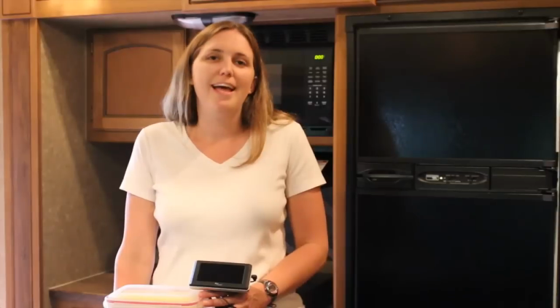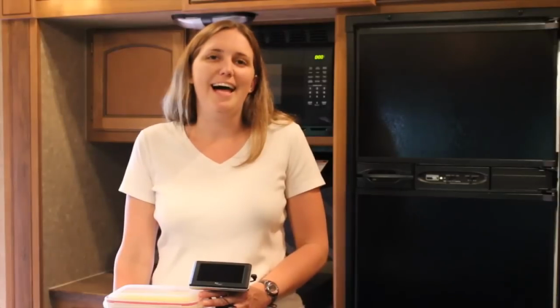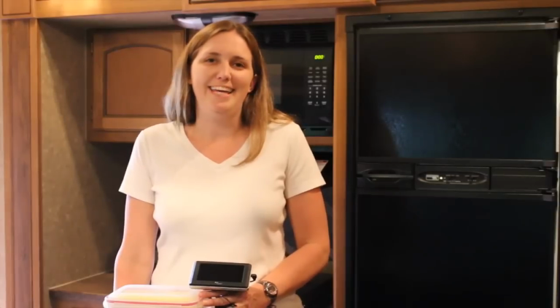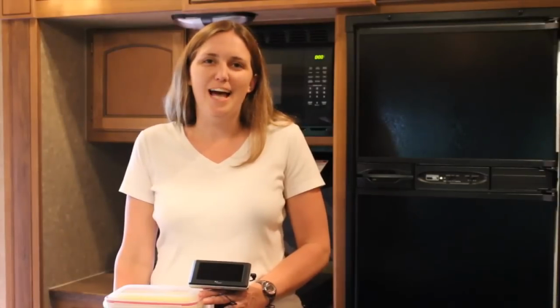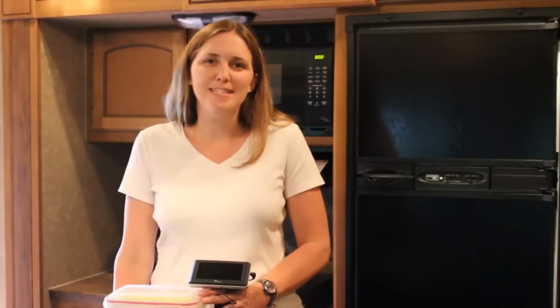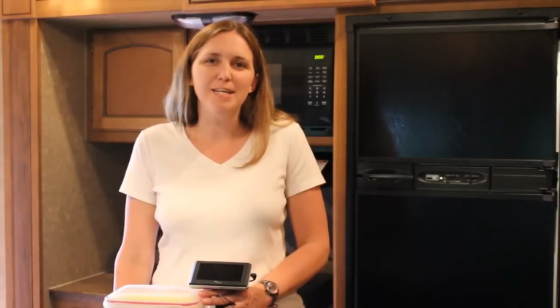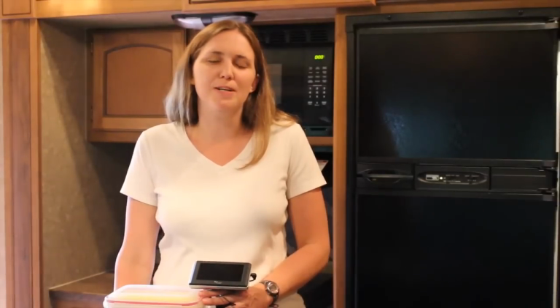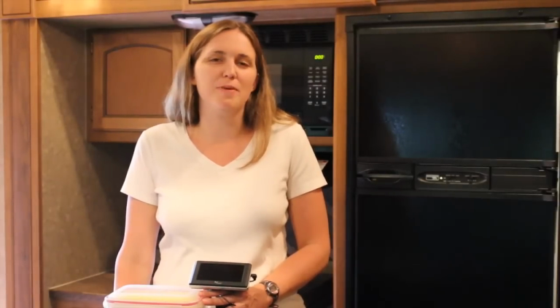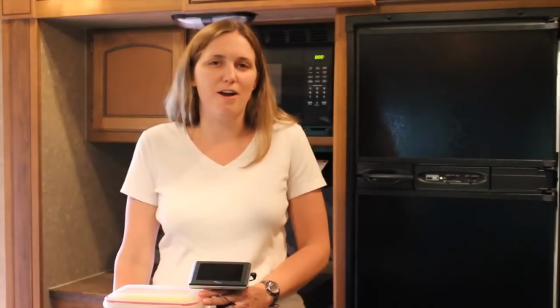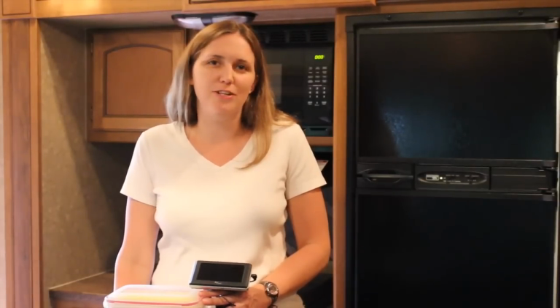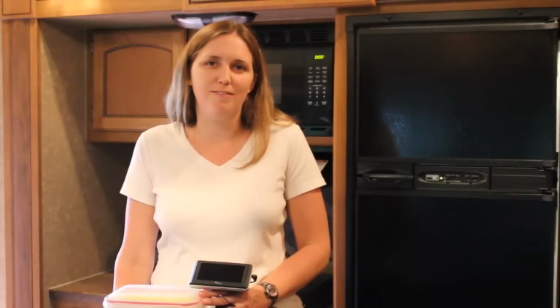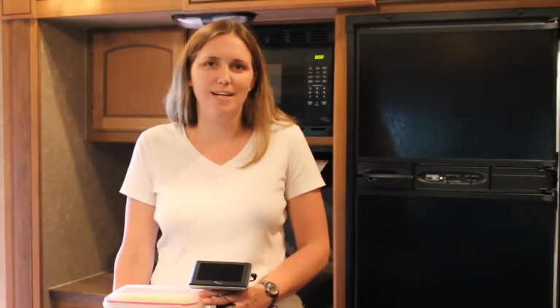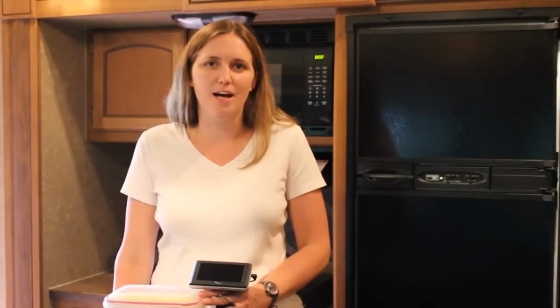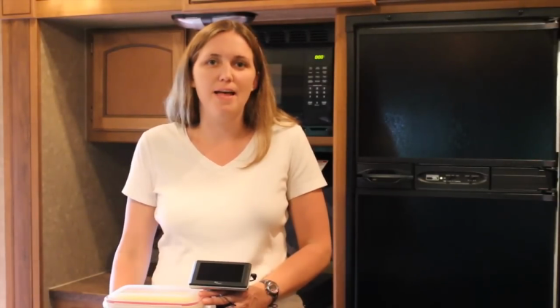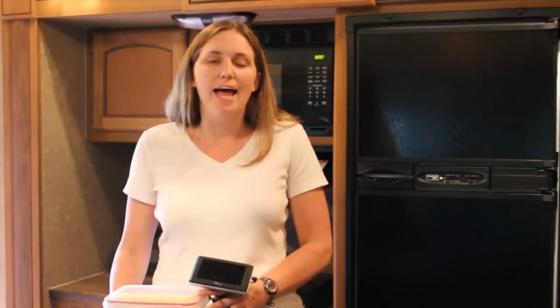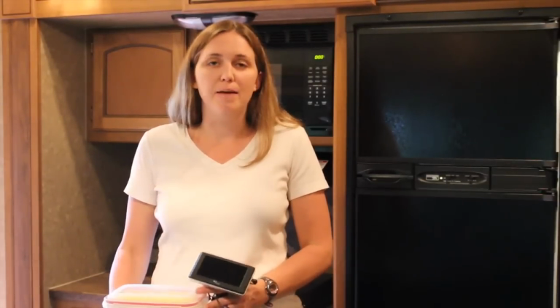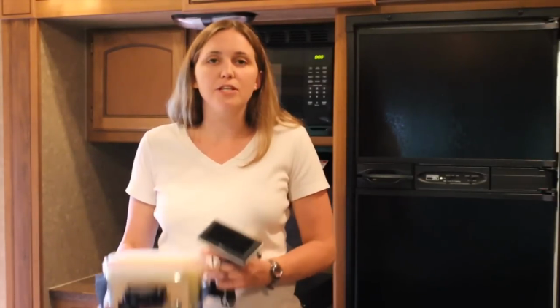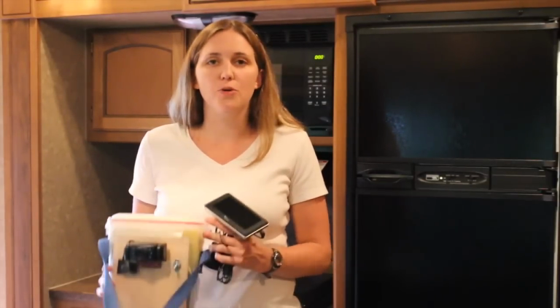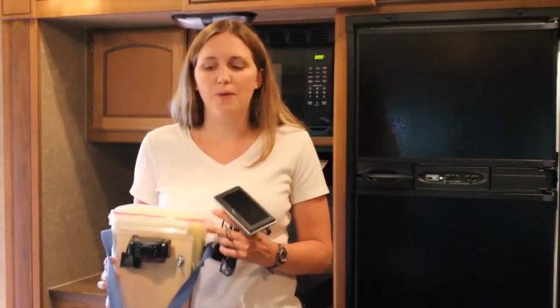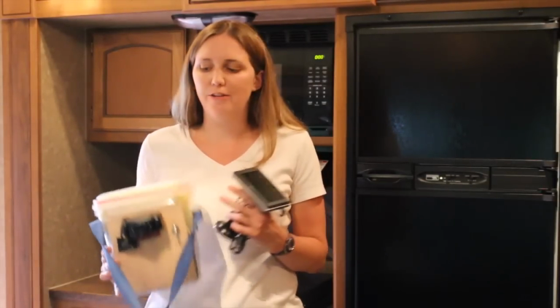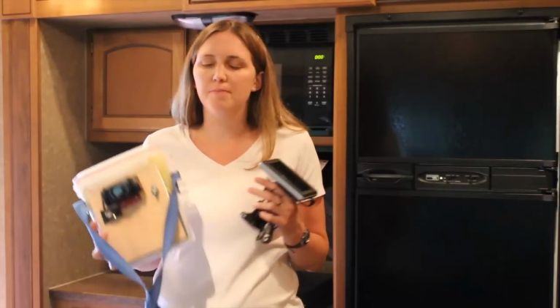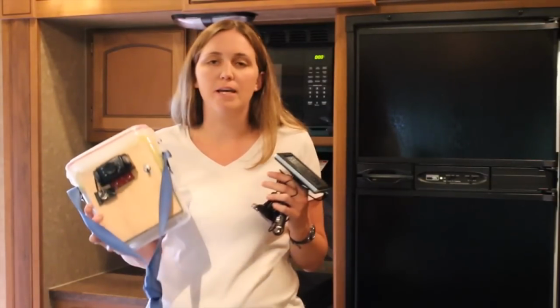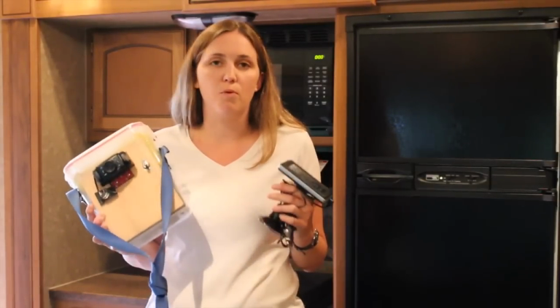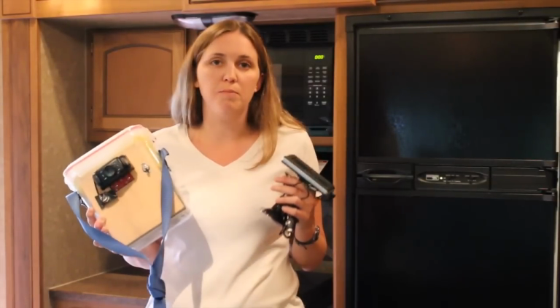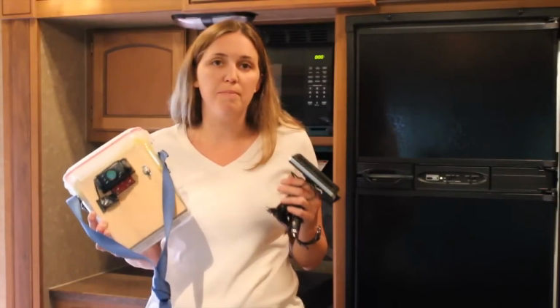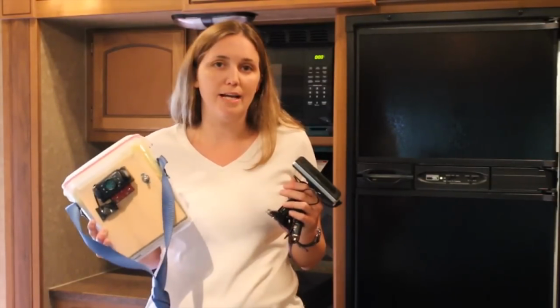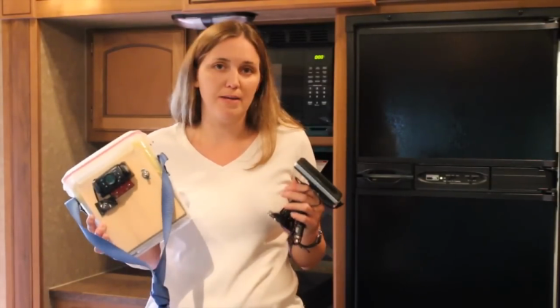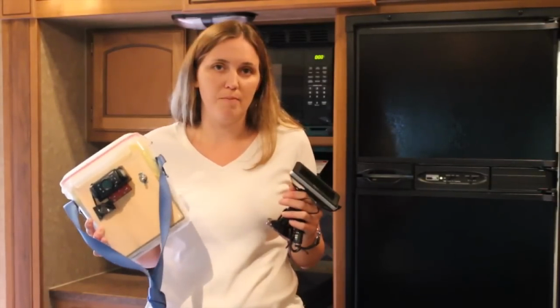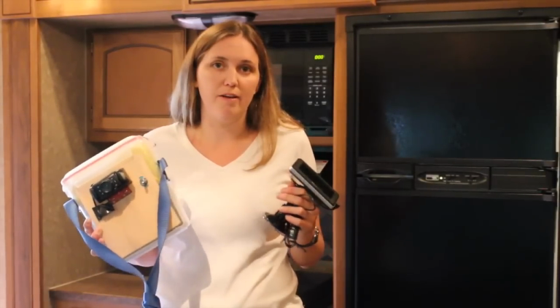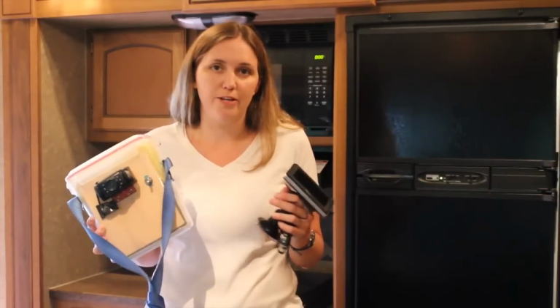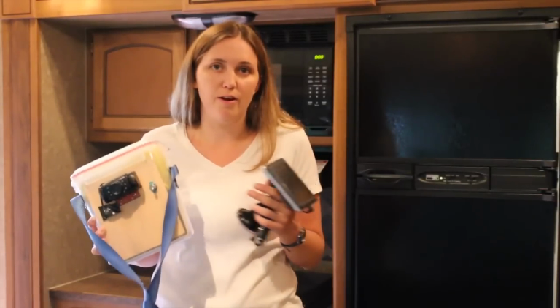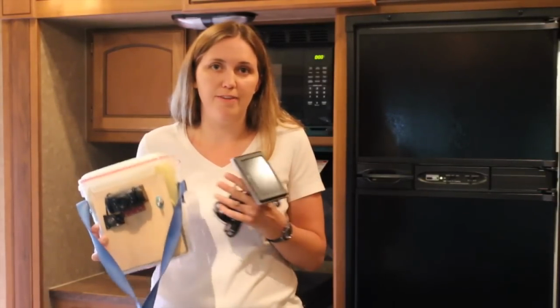Hi, I'm Sandy Burns with RVTravel.com and I'm going to show you how you can make a portable backup camera for your RV.